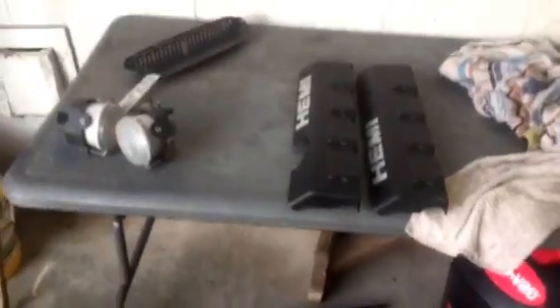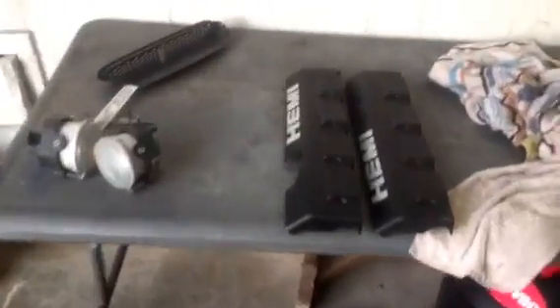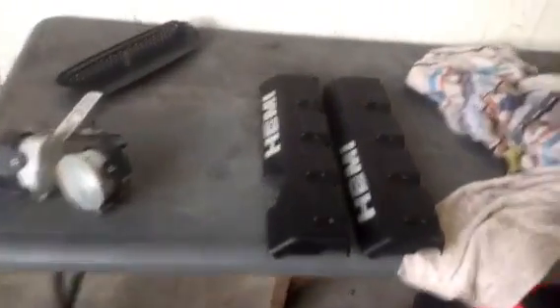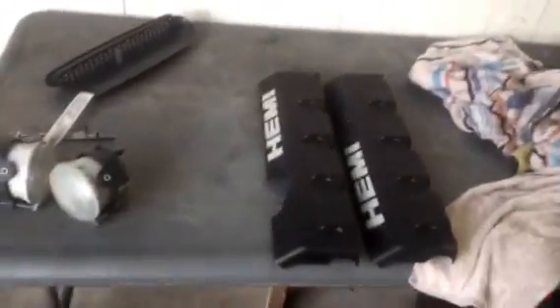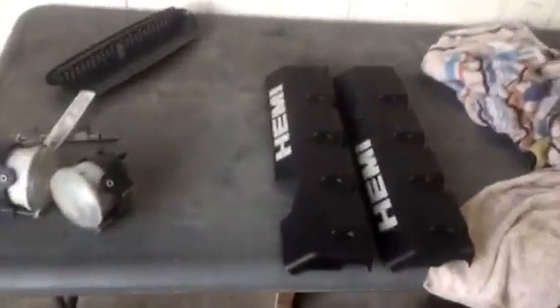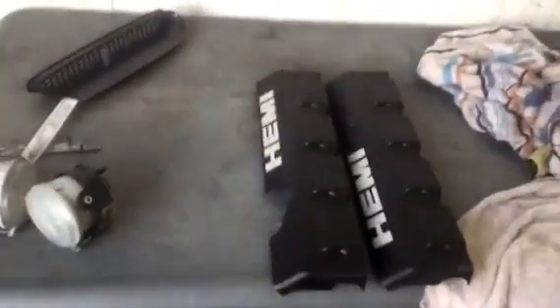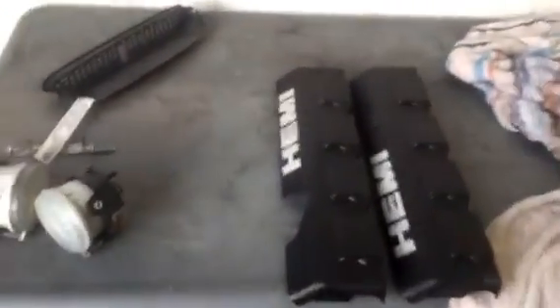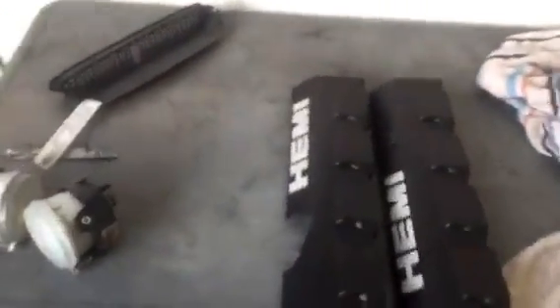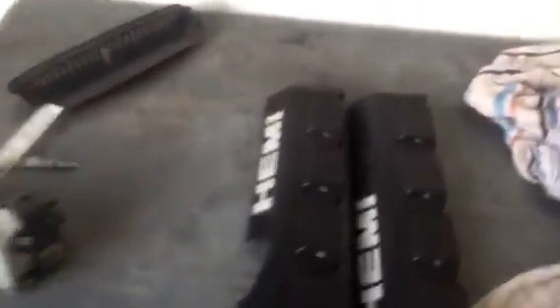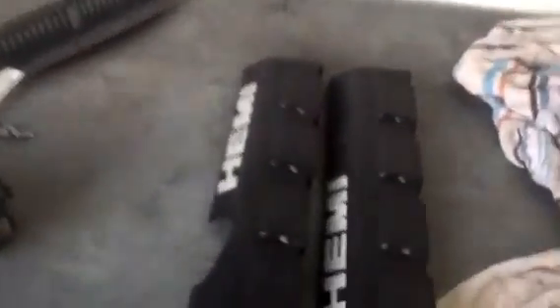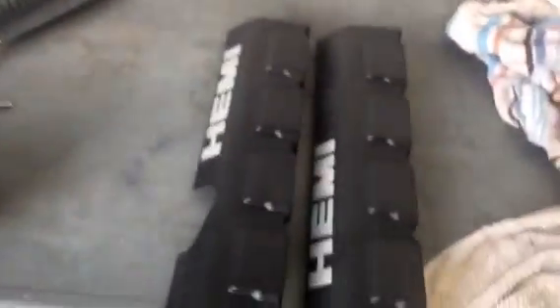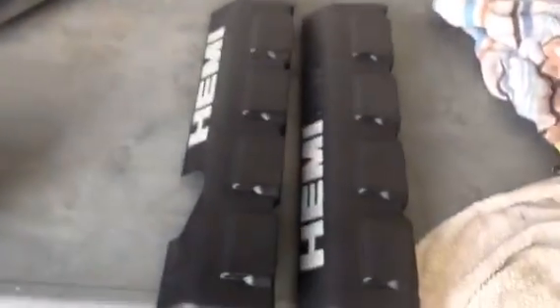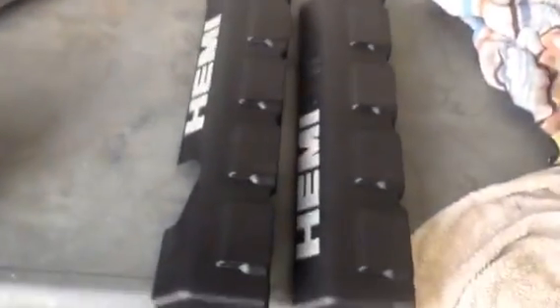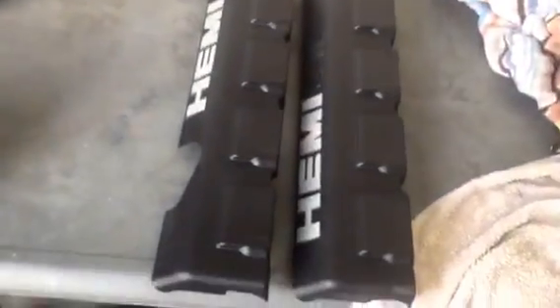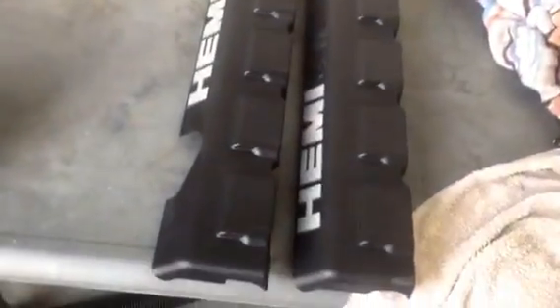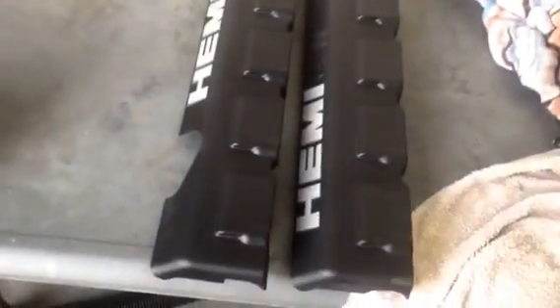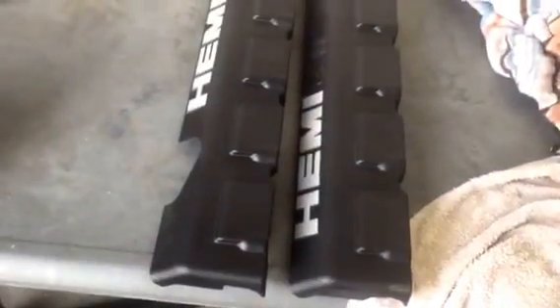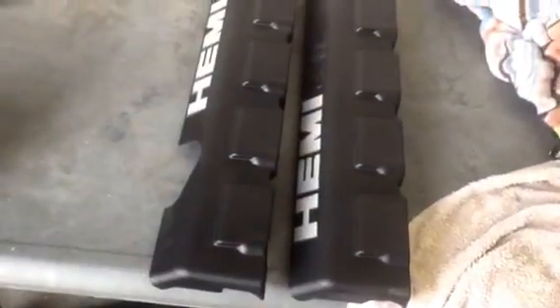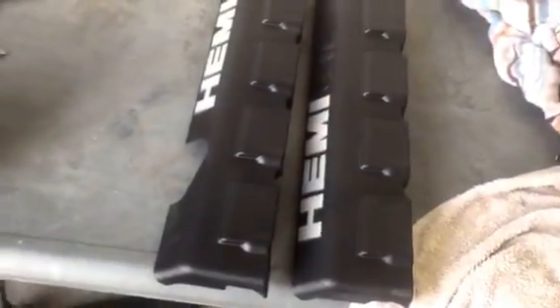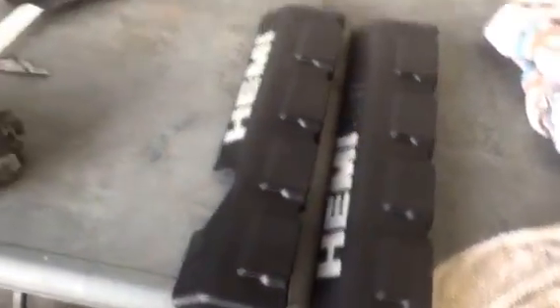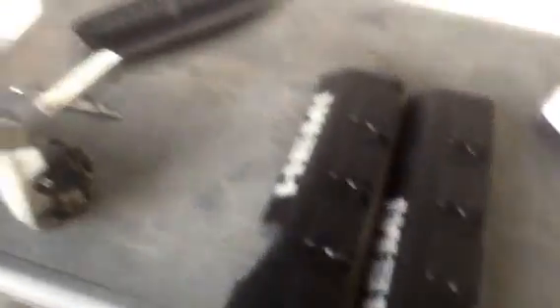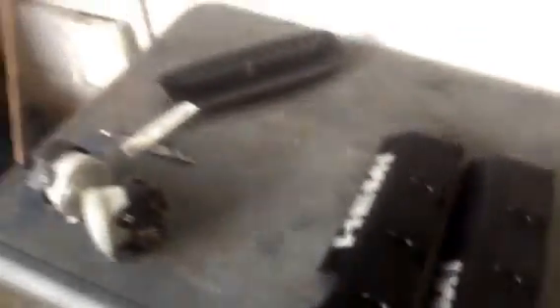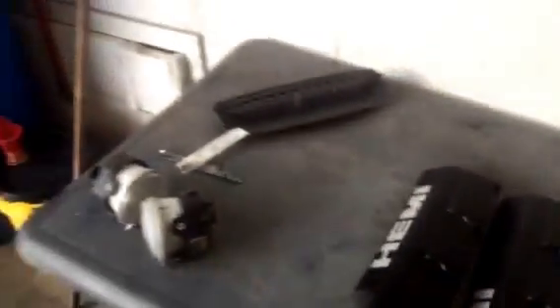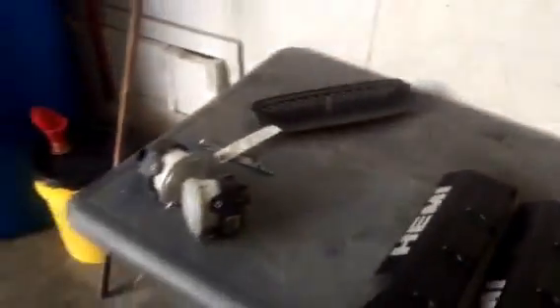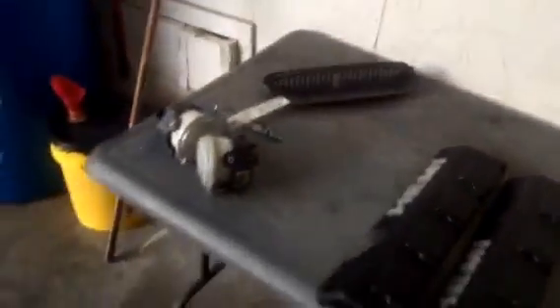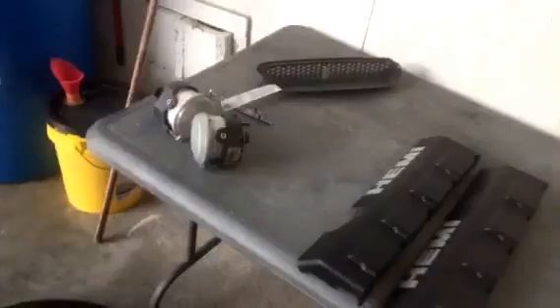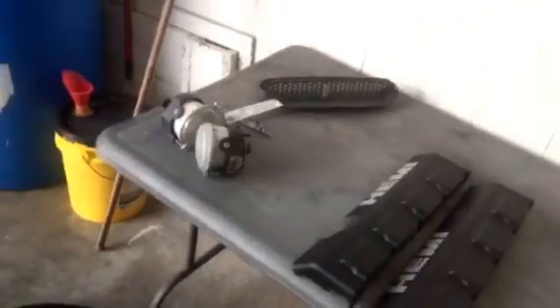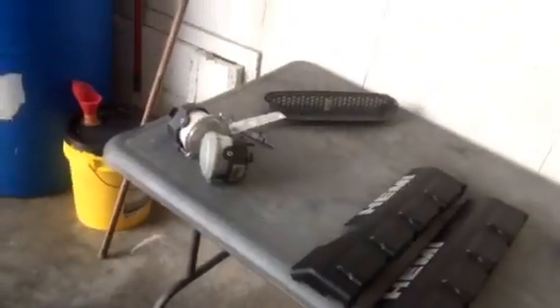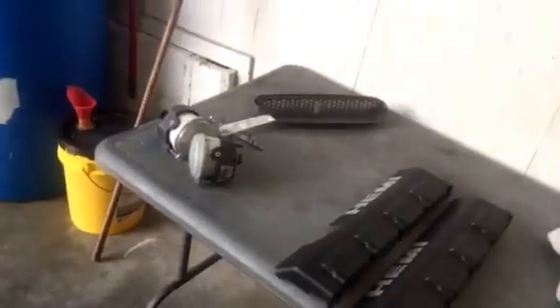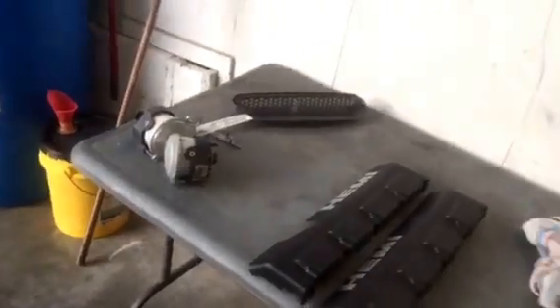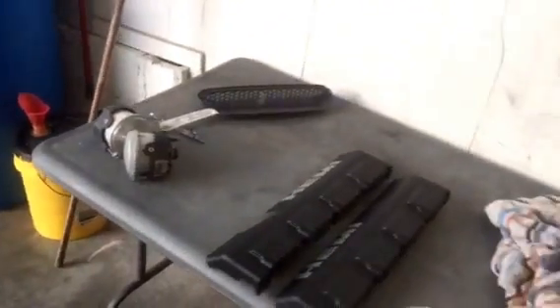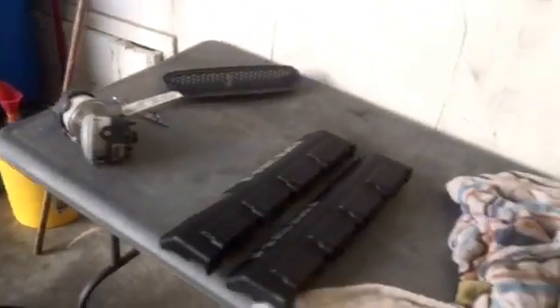Hey guys, this is Brian at Economy9015. I just wanted to do a little quick update on my SRT8 Superbee.